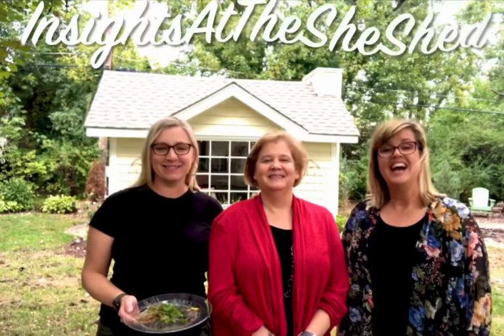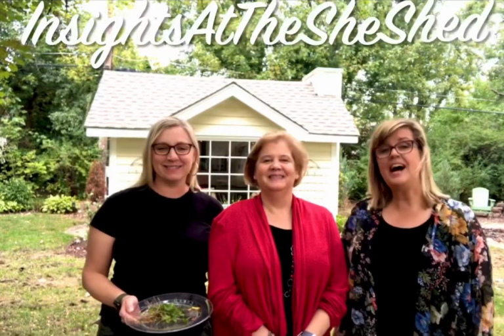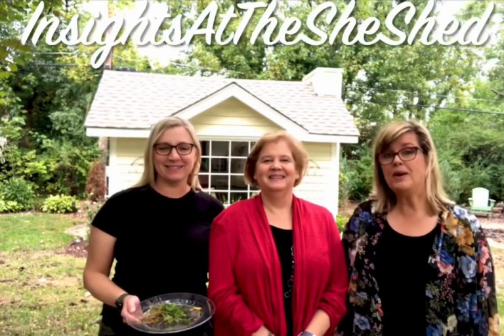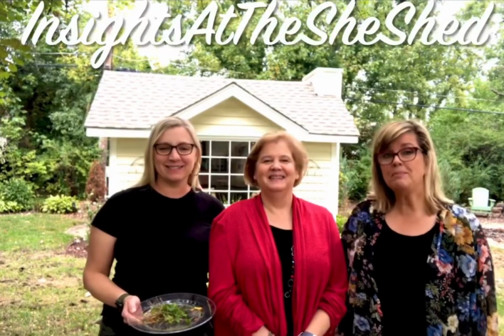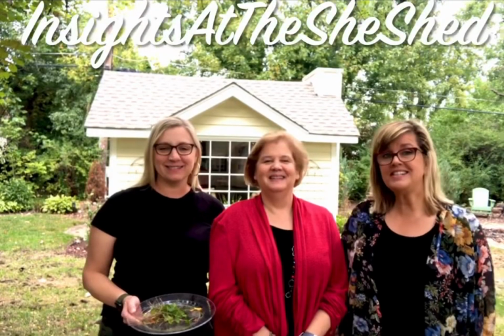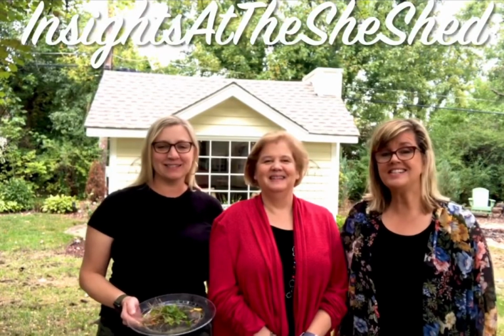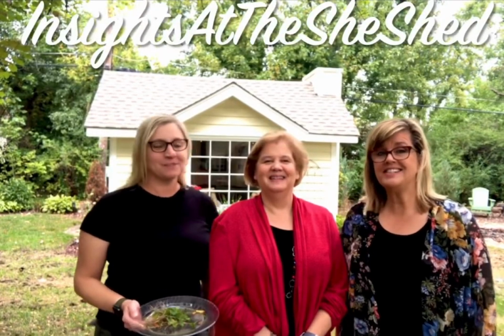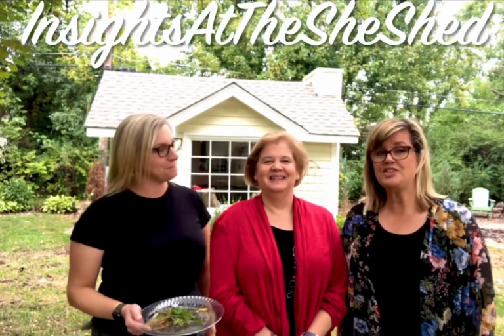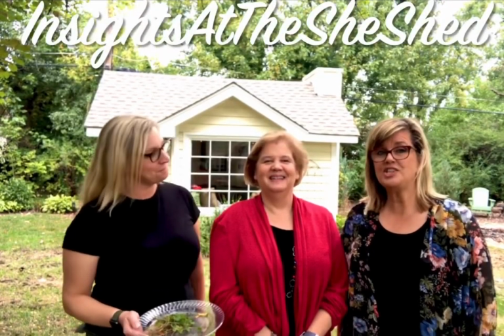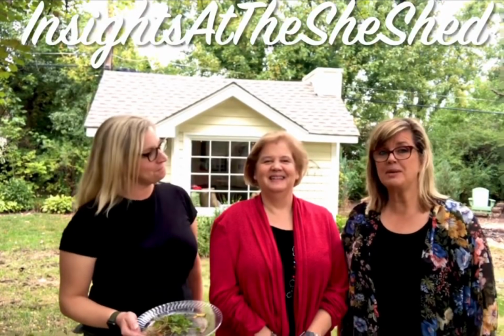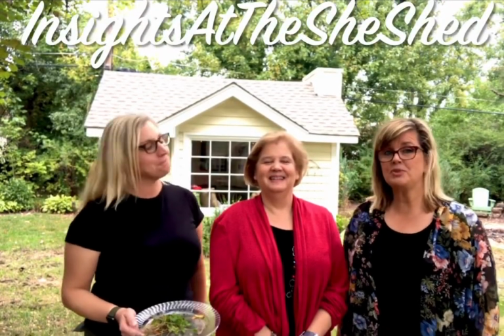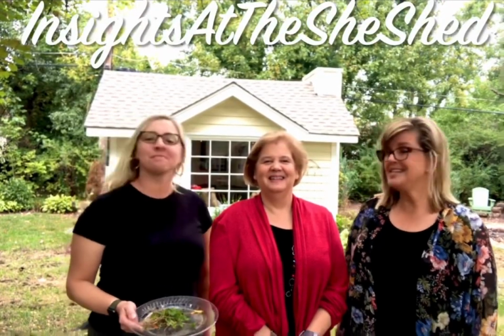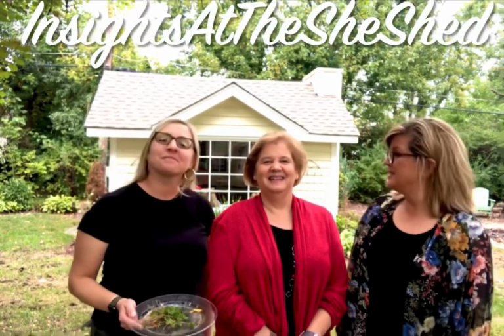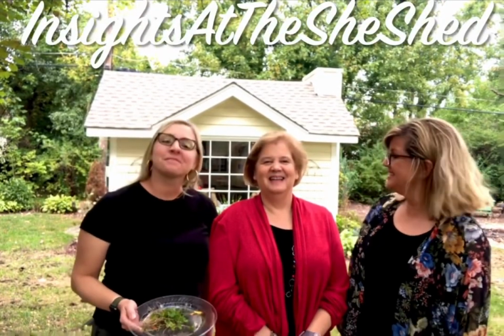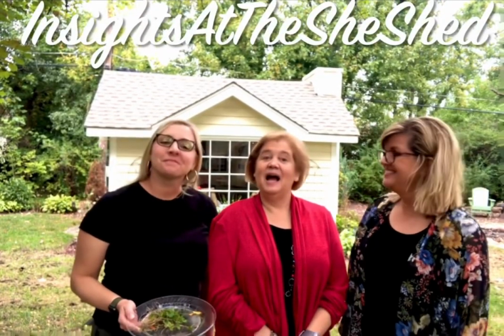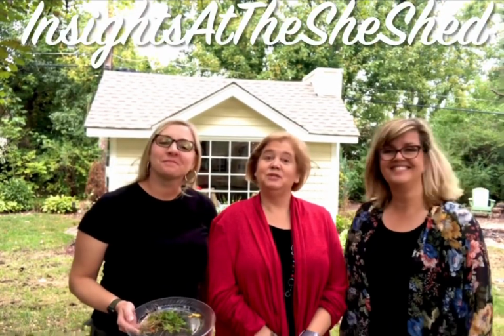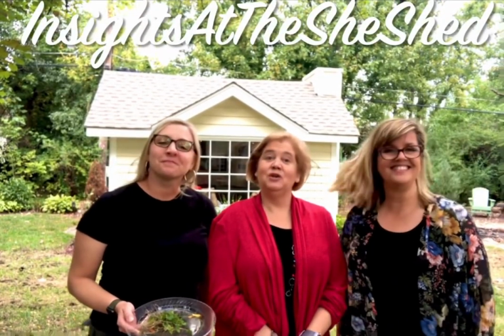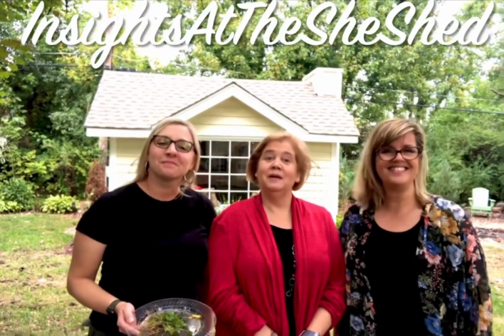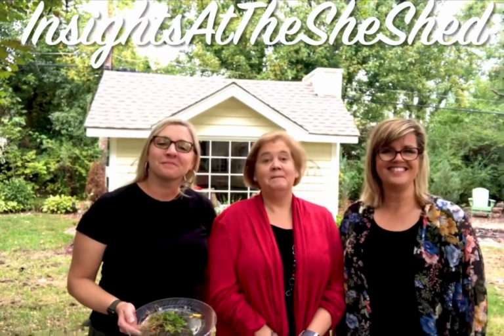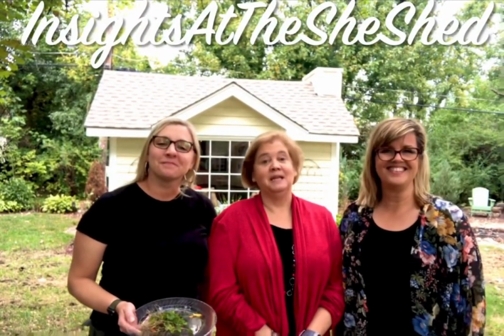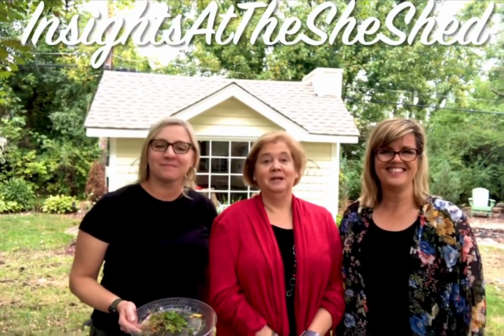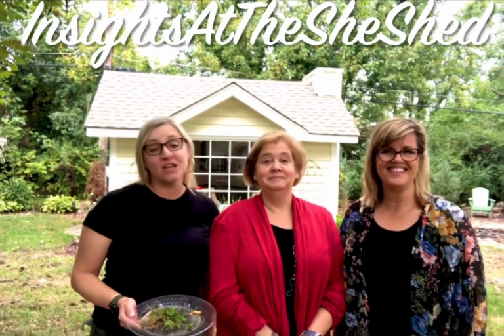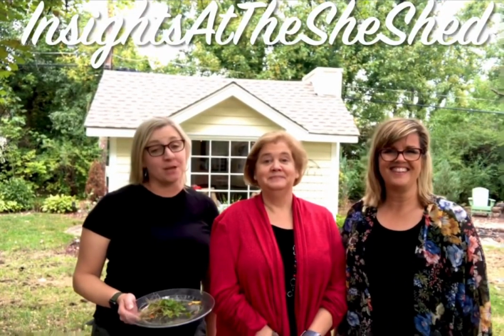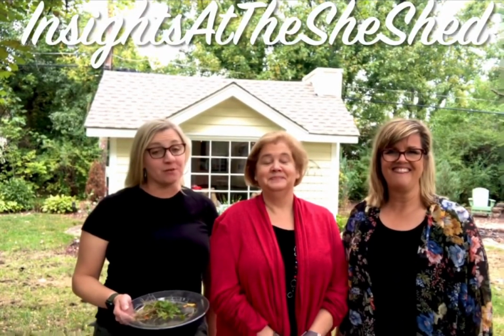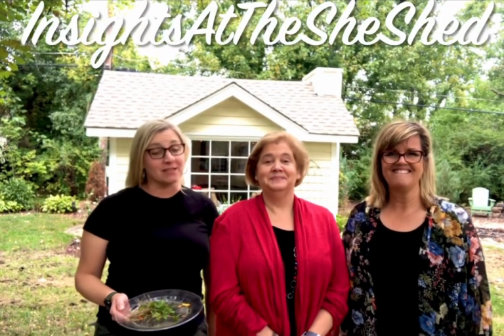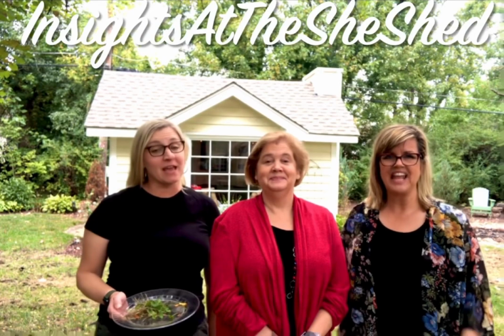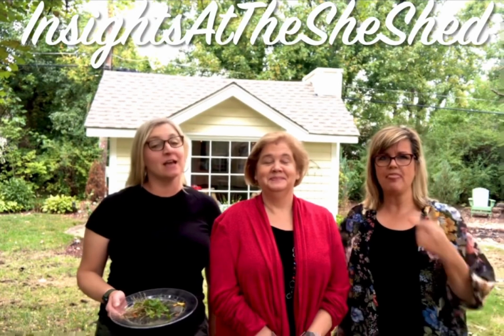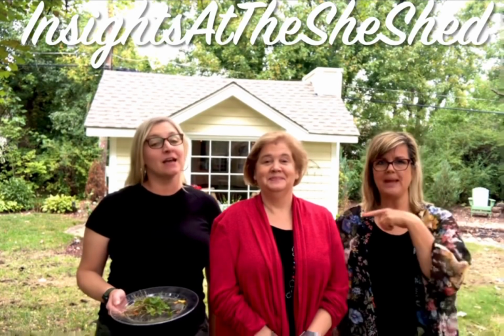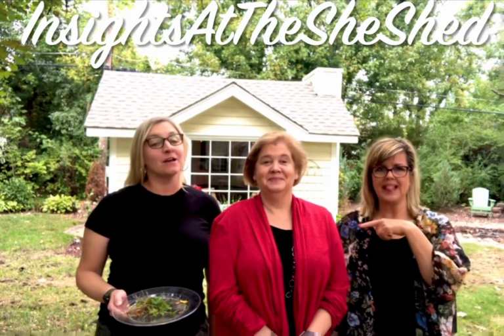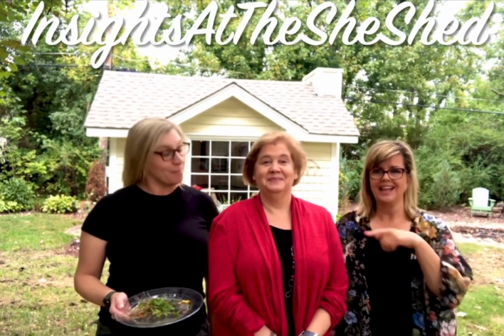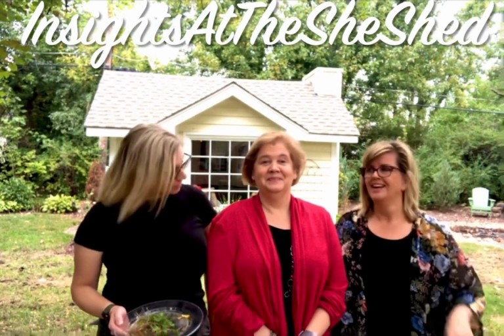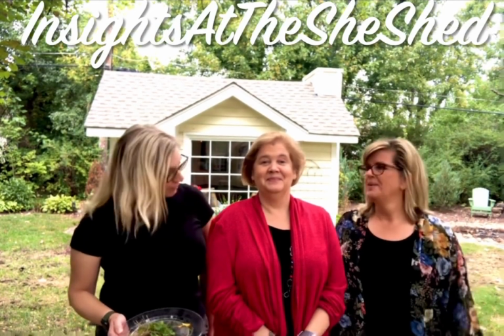Hi, welcome back to Insights at the Tea Shed. I'm Julie Hasowitz. I'm Jeannie Gorey, Money in the Middle. Jamie Sapranski, REMAX Suburban.